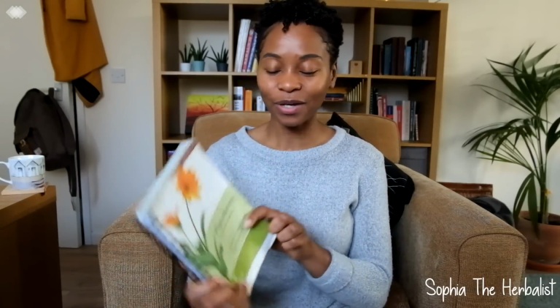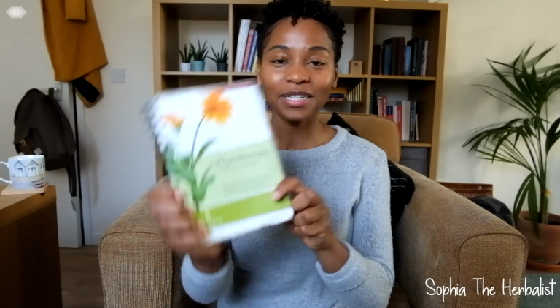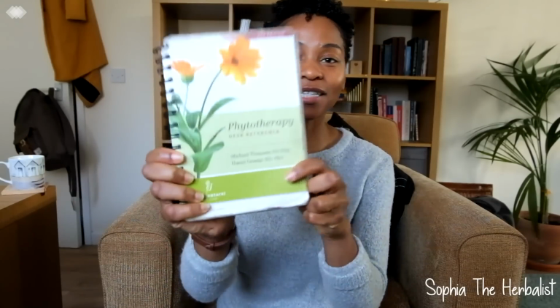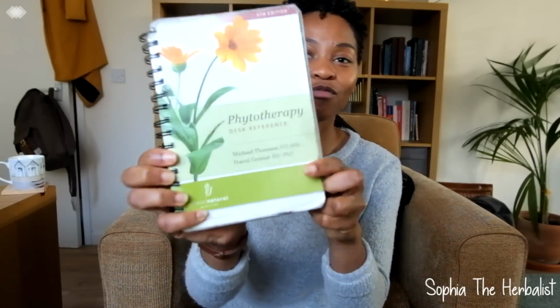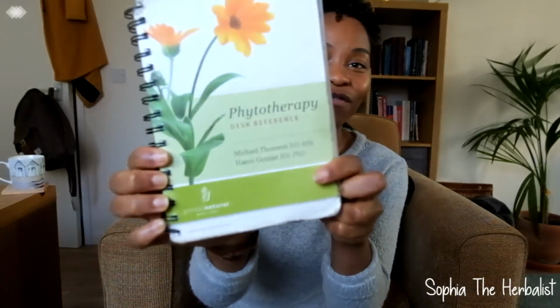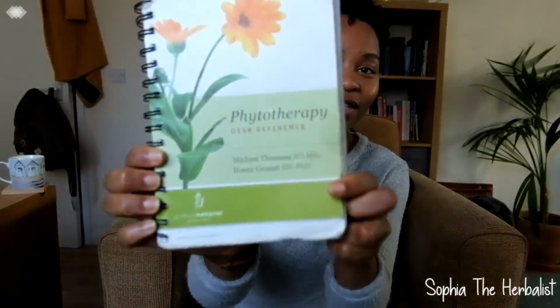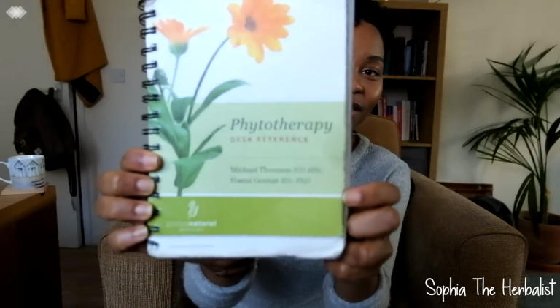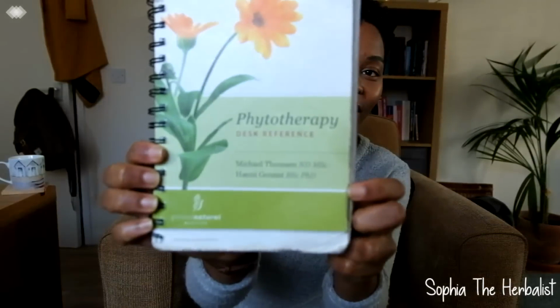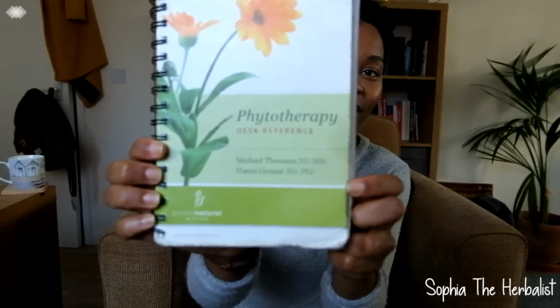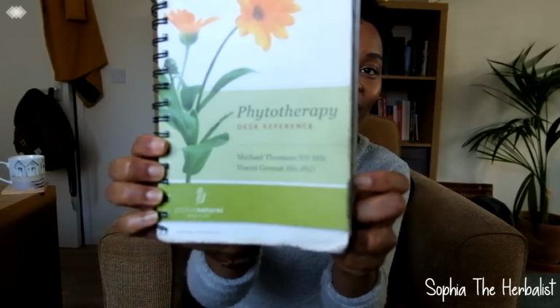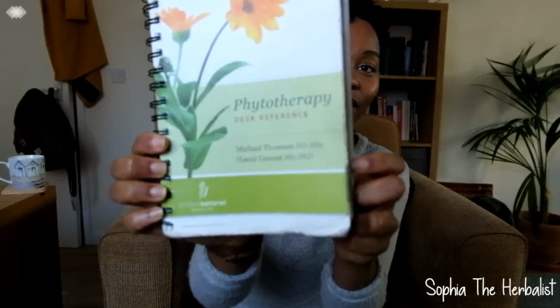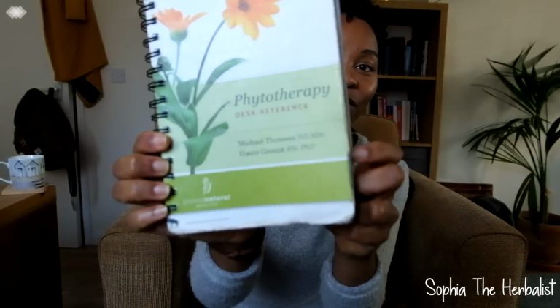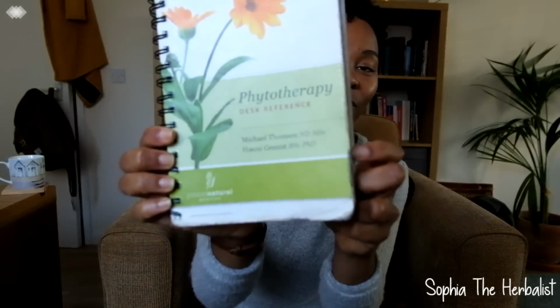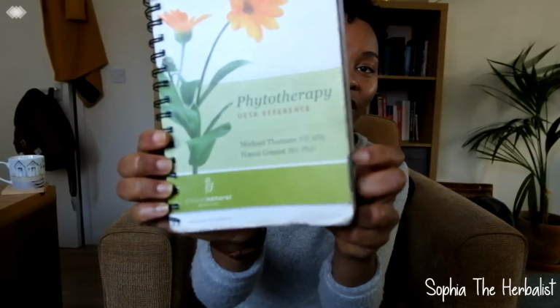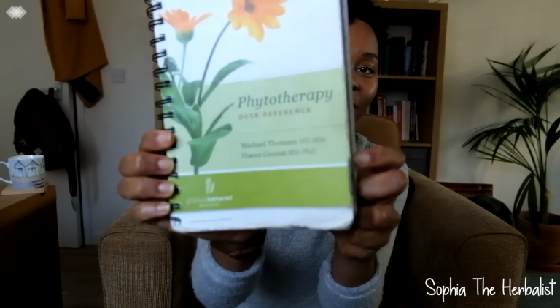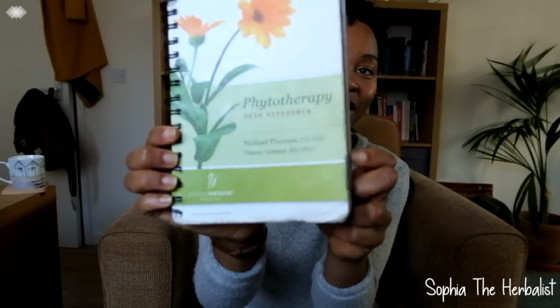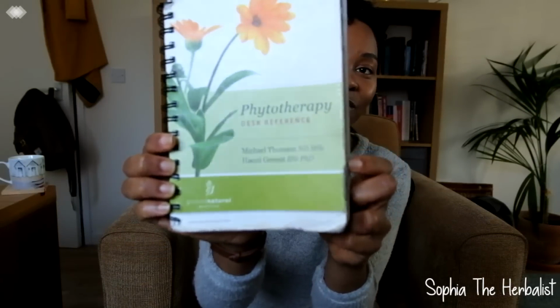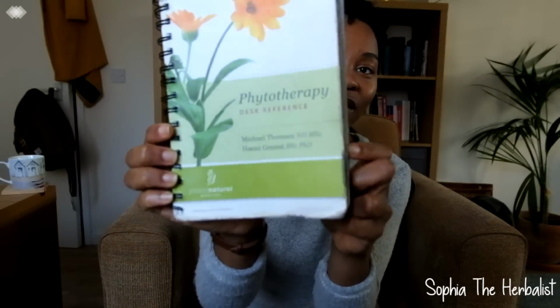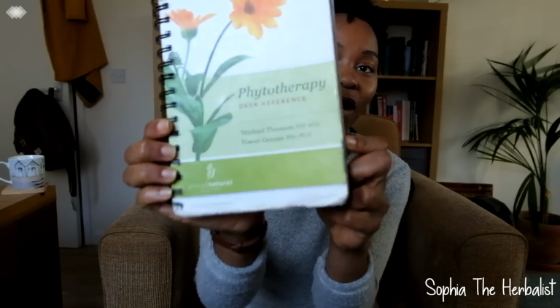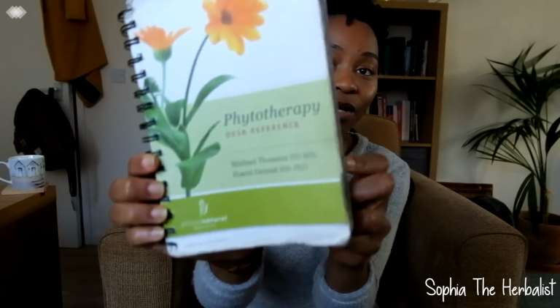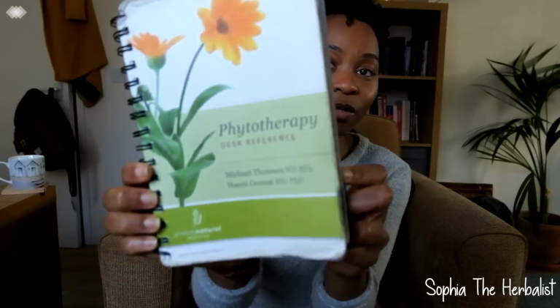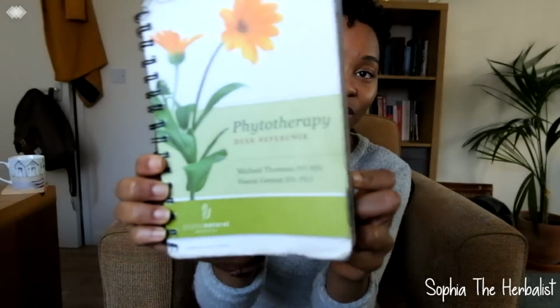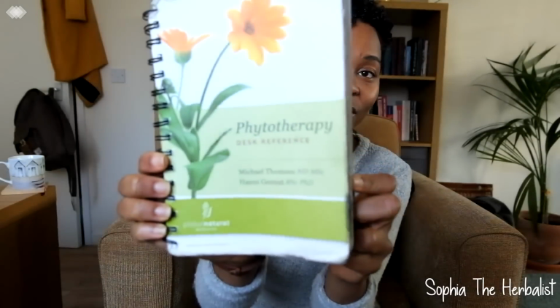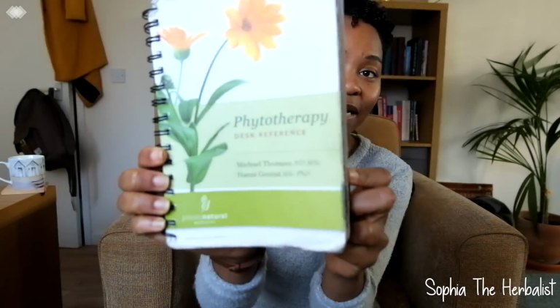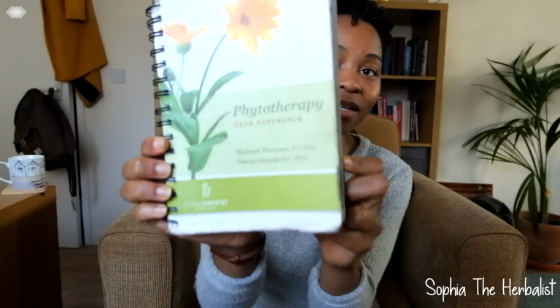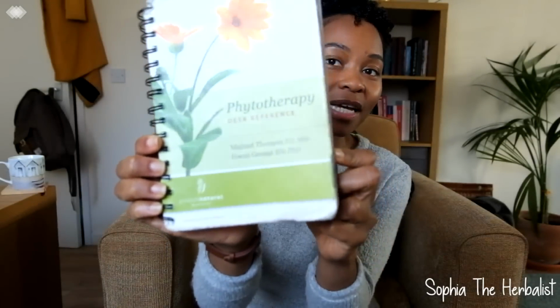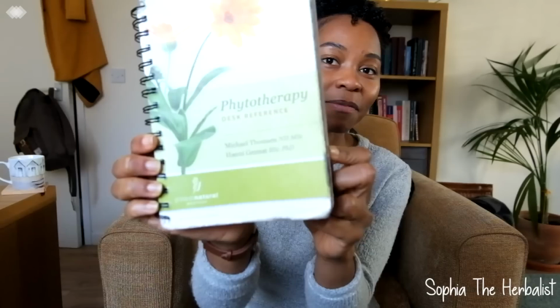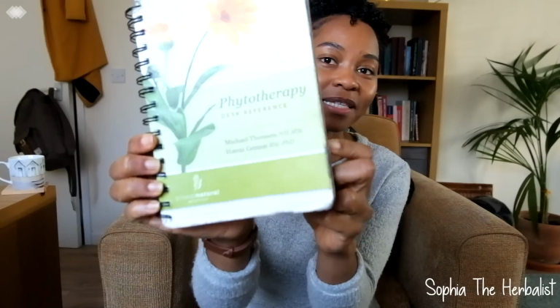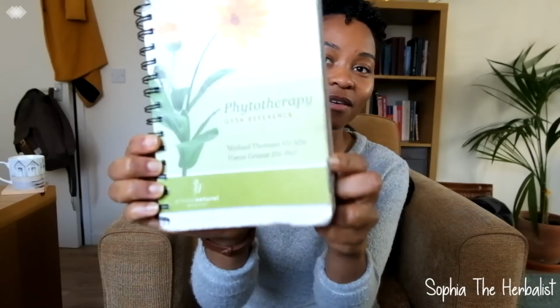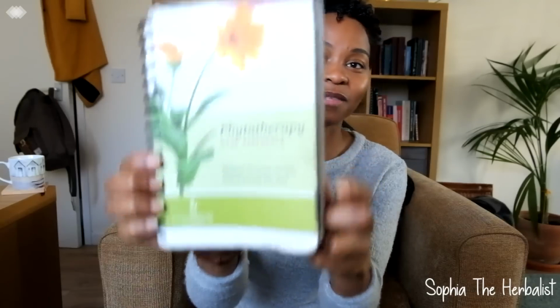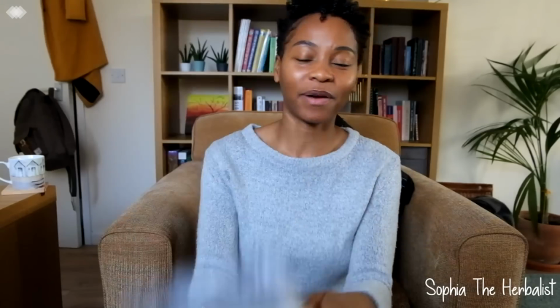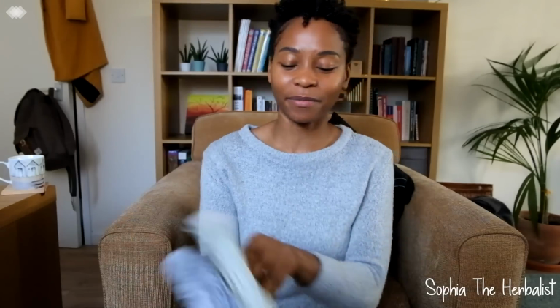So — the Phytotherapy Desktop Reference. I know there are probably others but this is the one that I use and it's amazing. I swear by it.